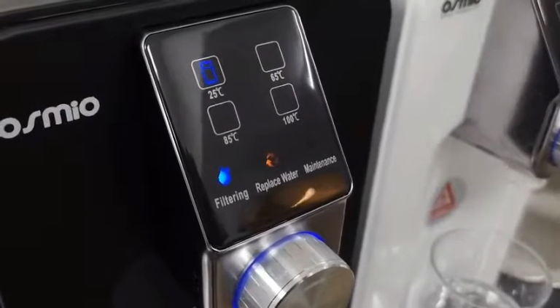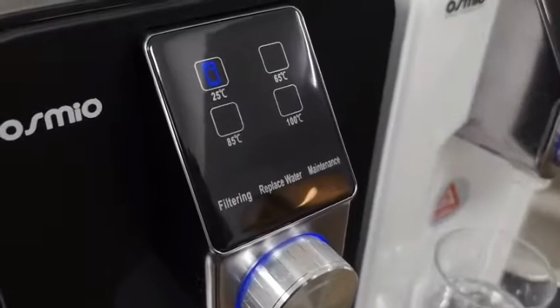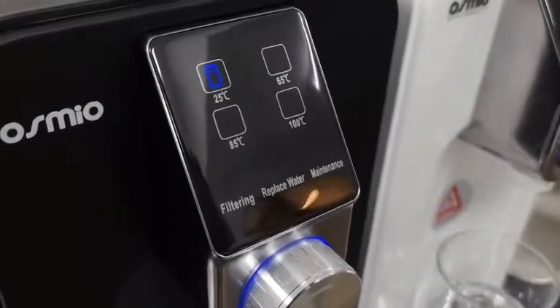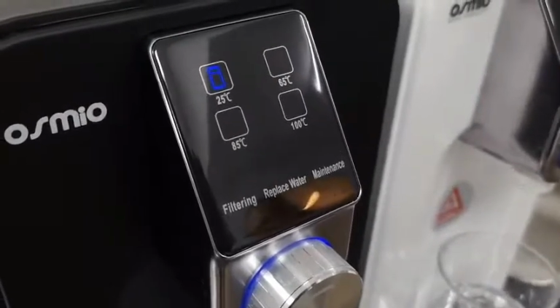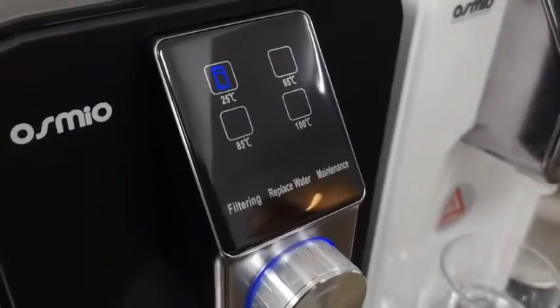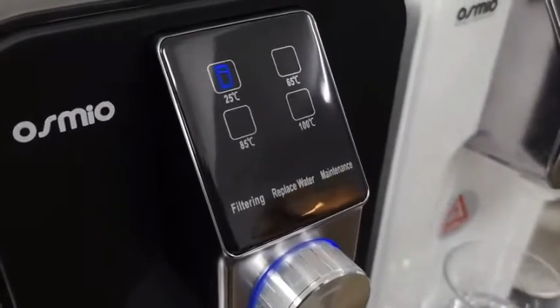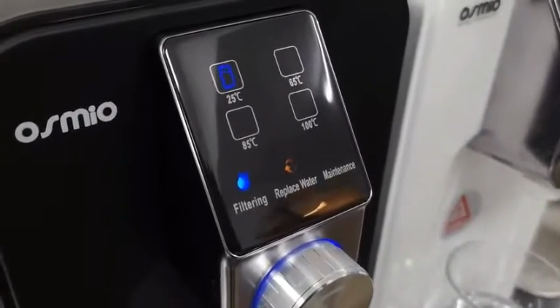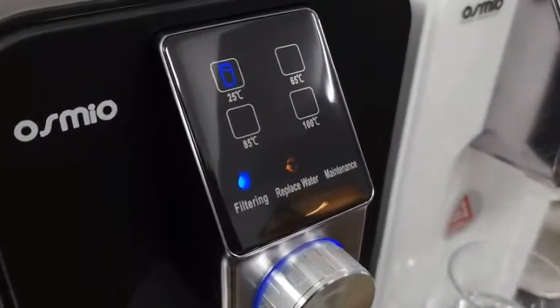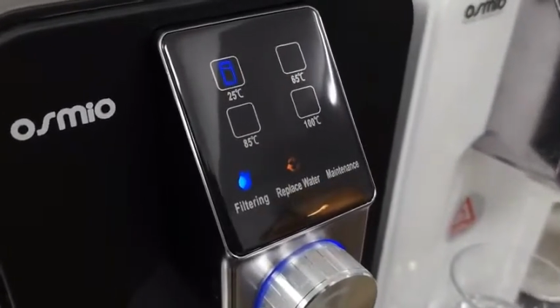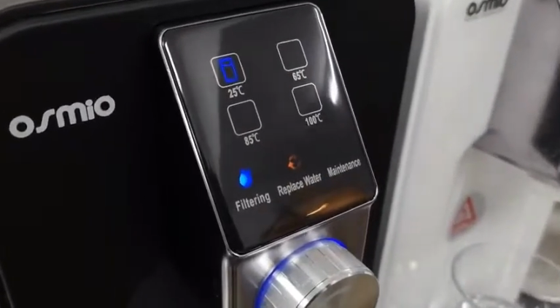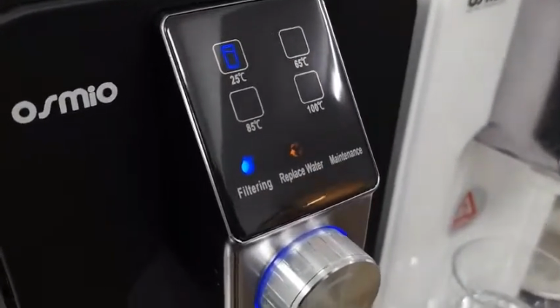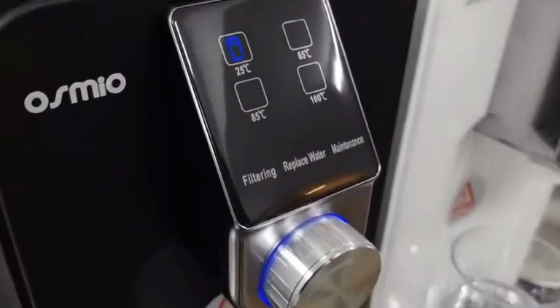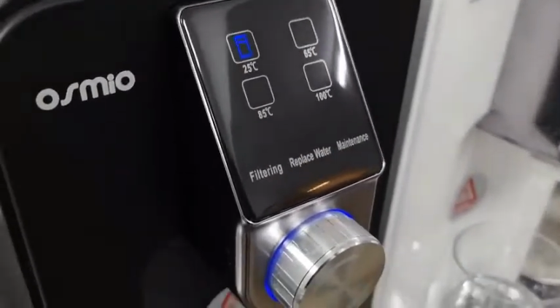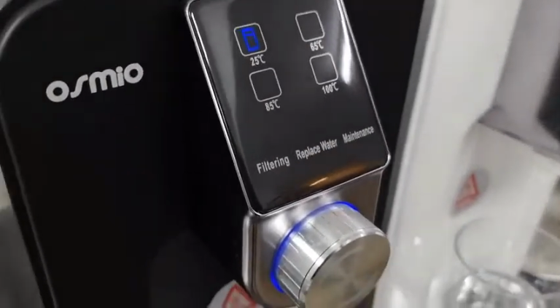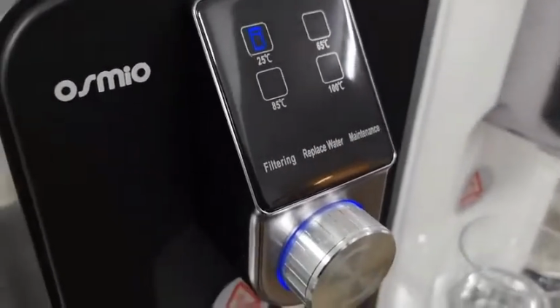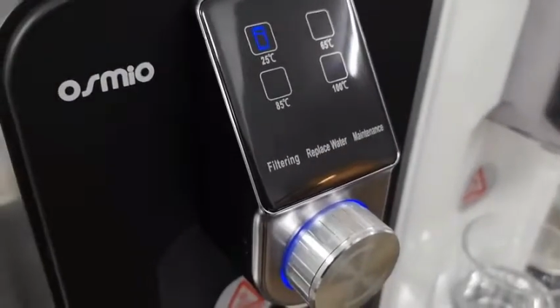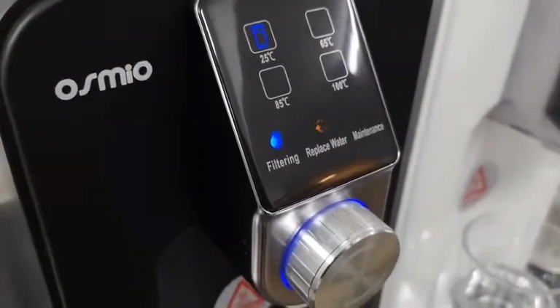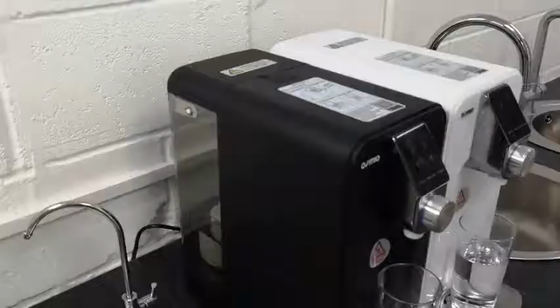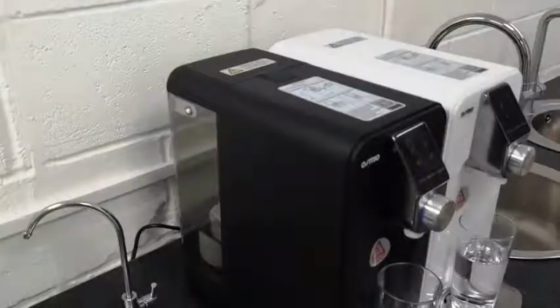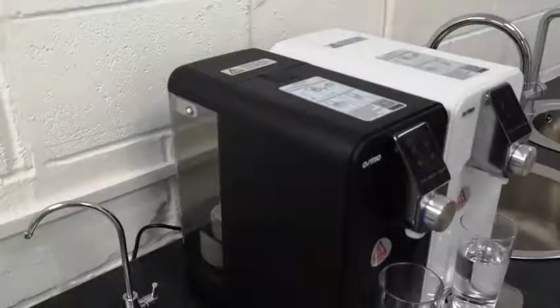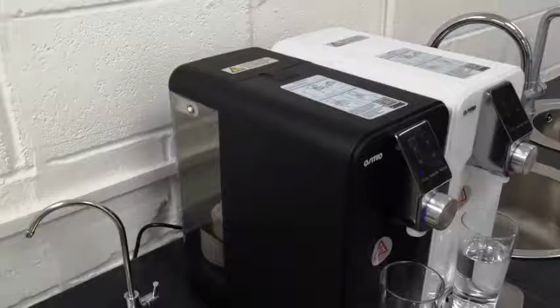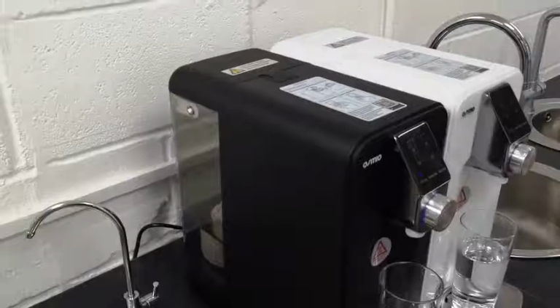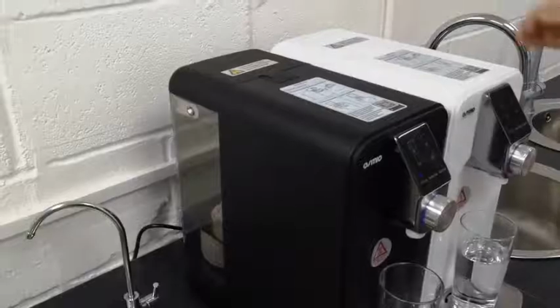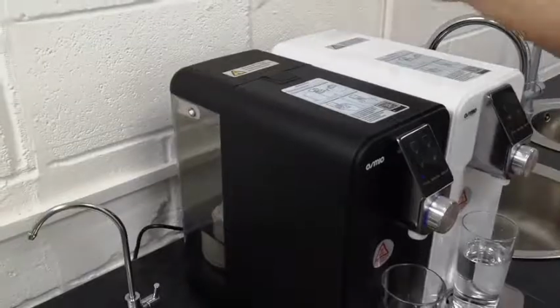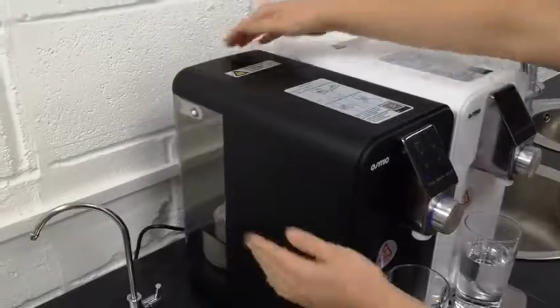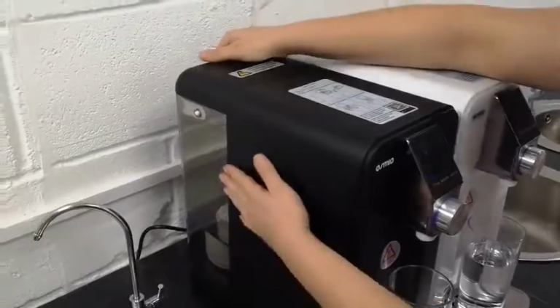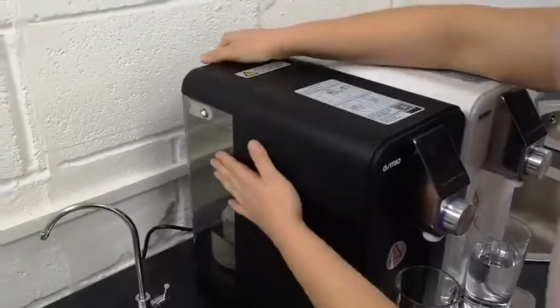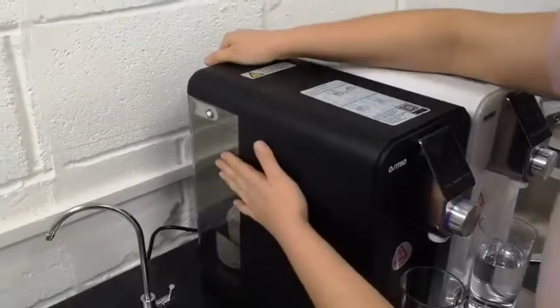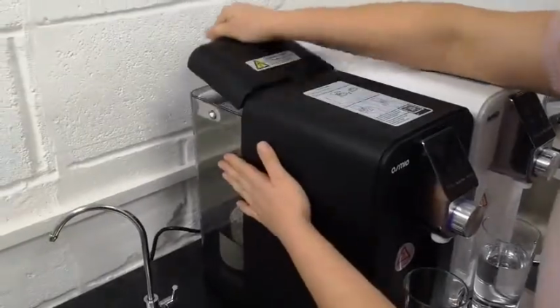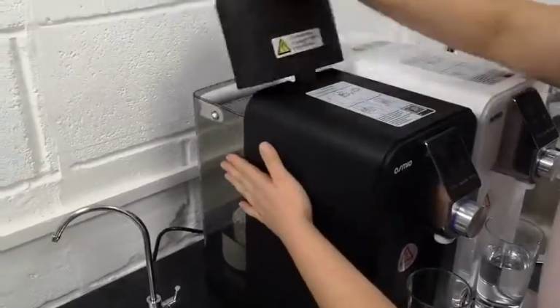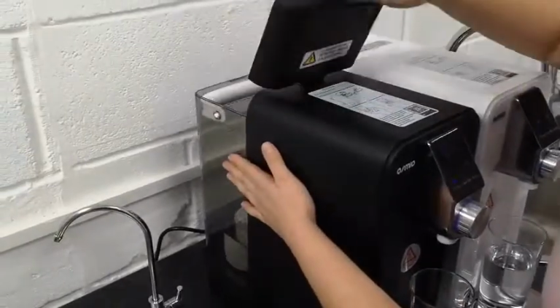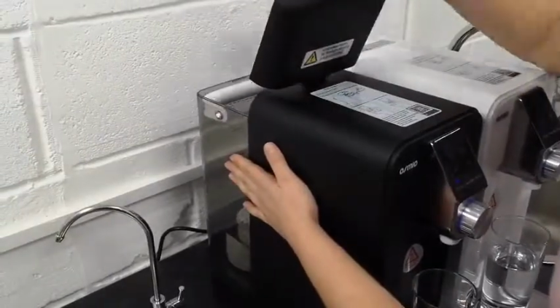This water is highly concentrated and cannot be used for consumption, but you can use it for cleaning or for your gardening.